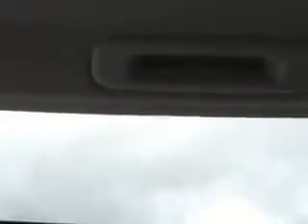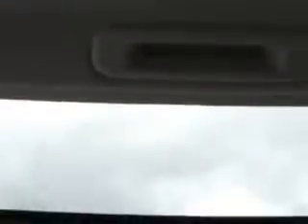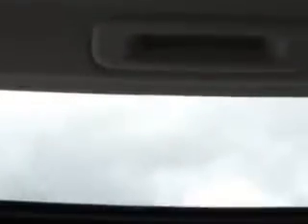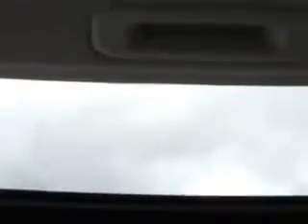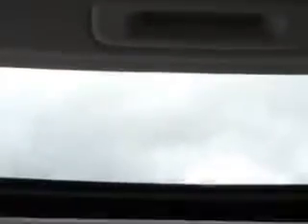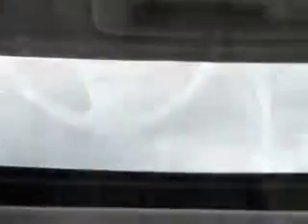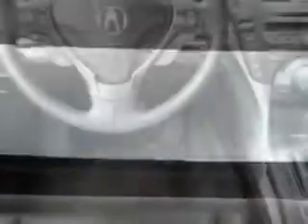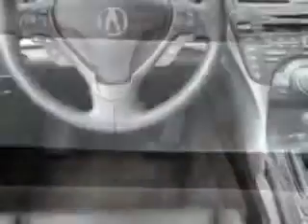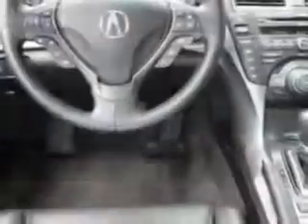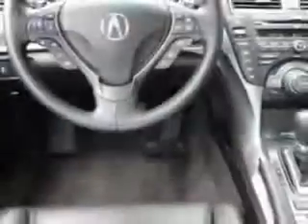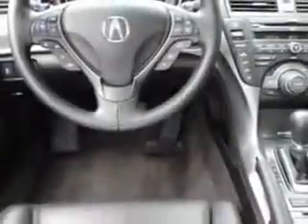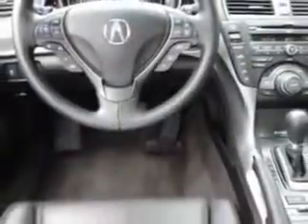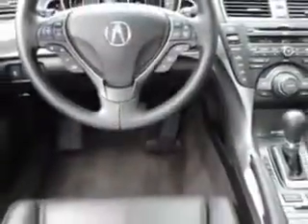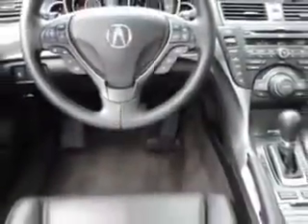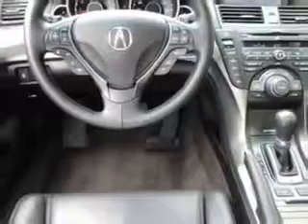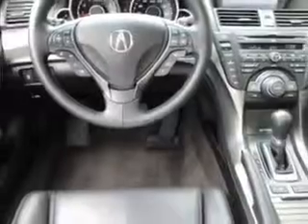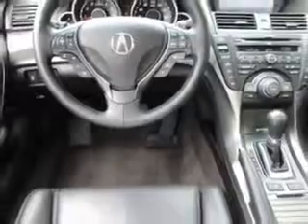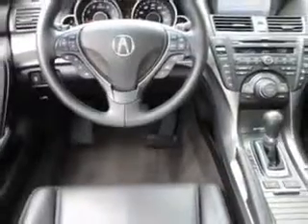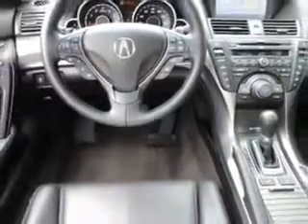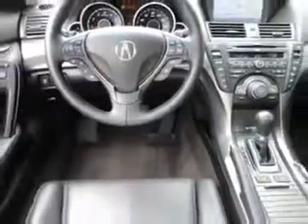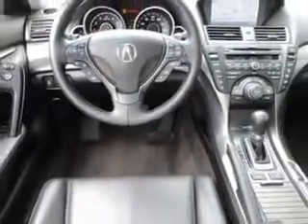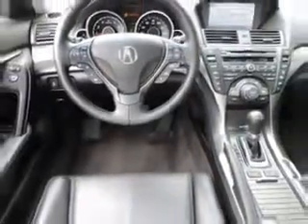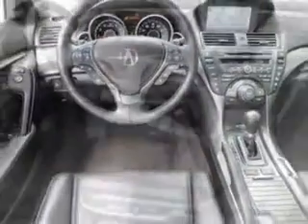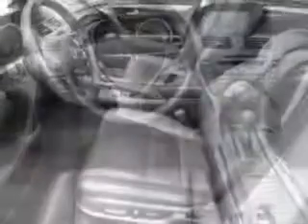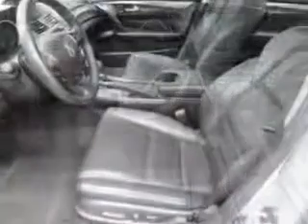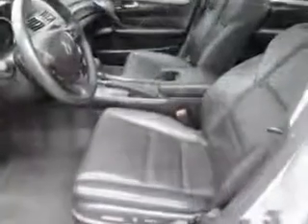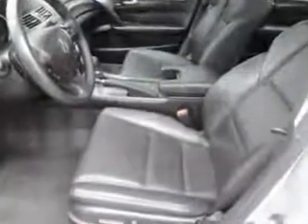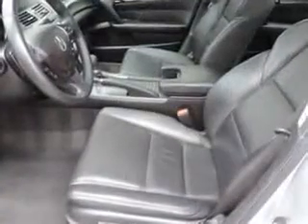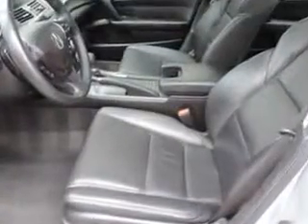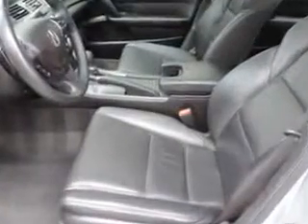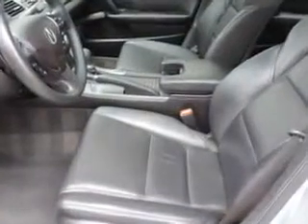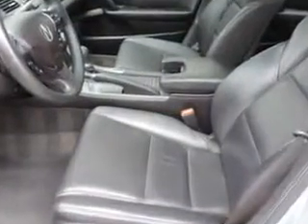Enjoy the drive and have peace of mind in this 2012 Acura TL. See us at Woodfield Acura today.